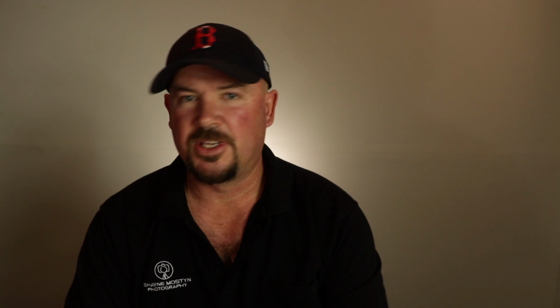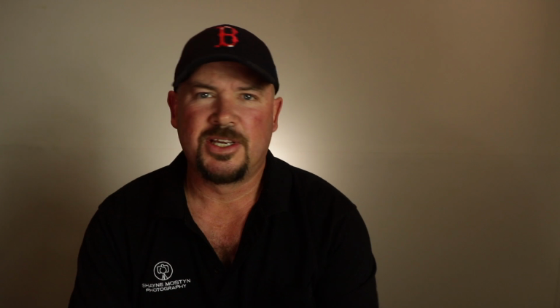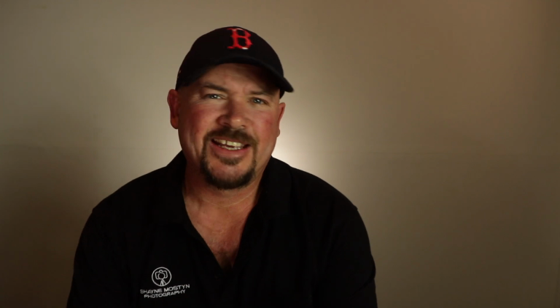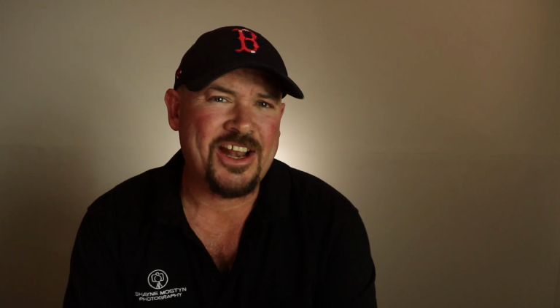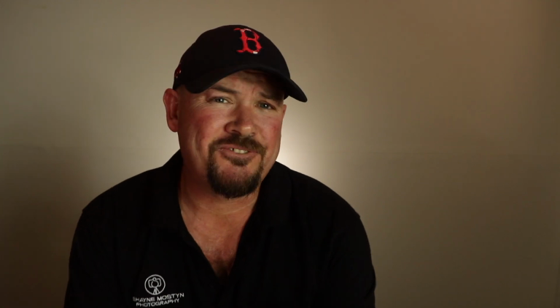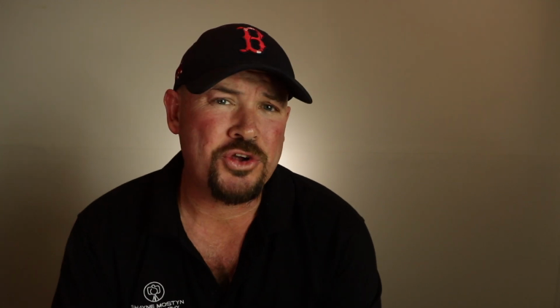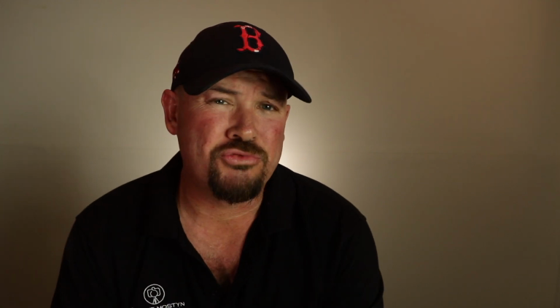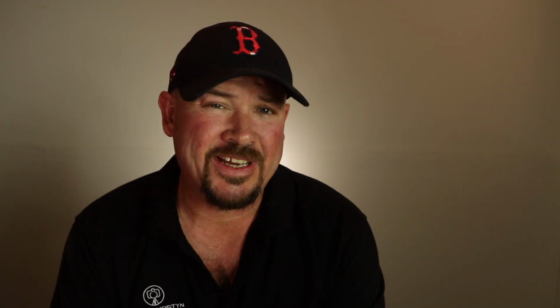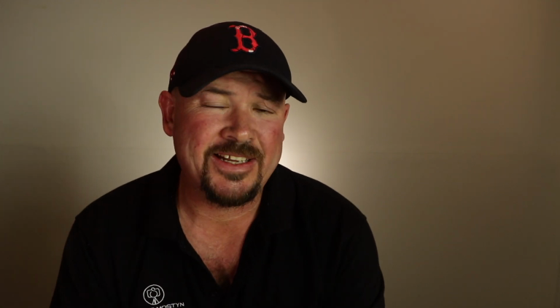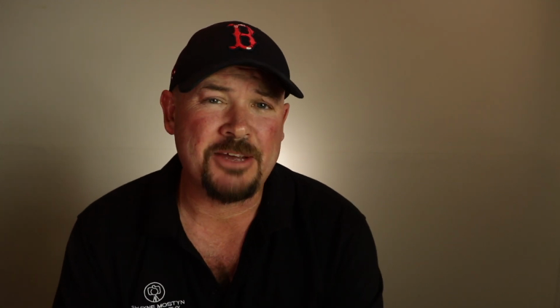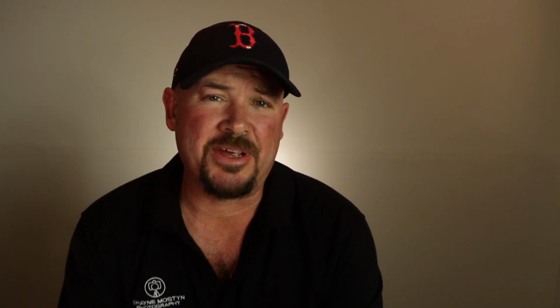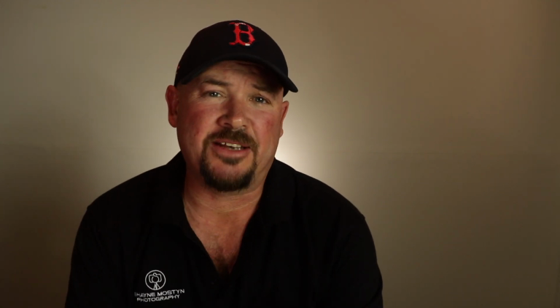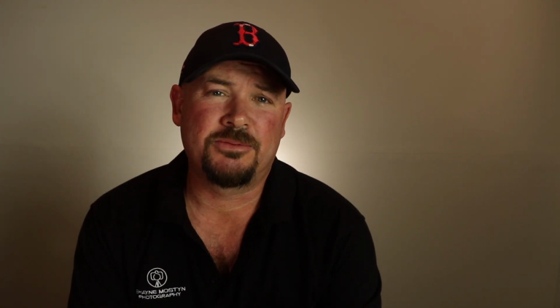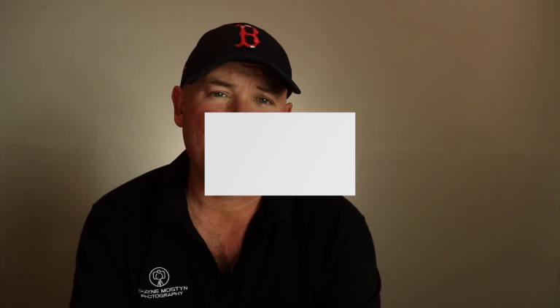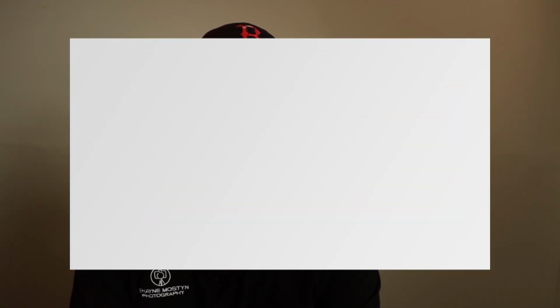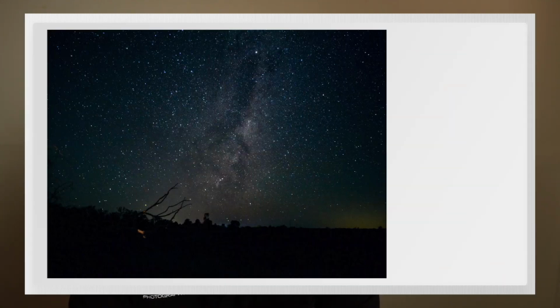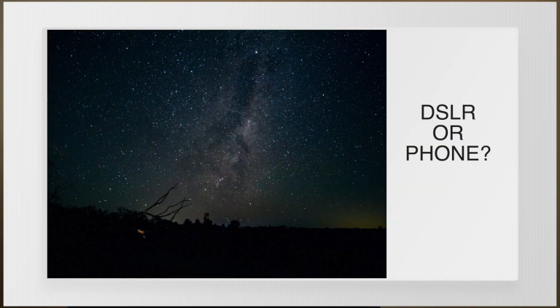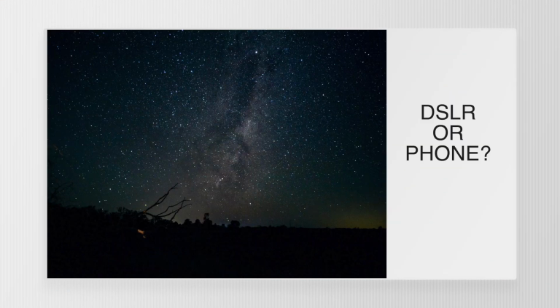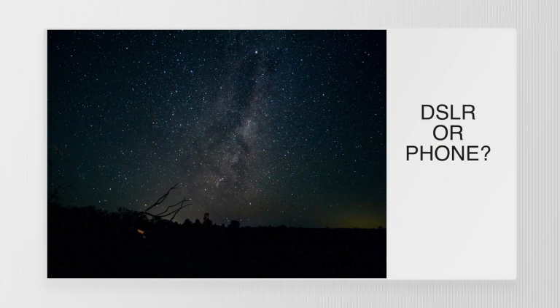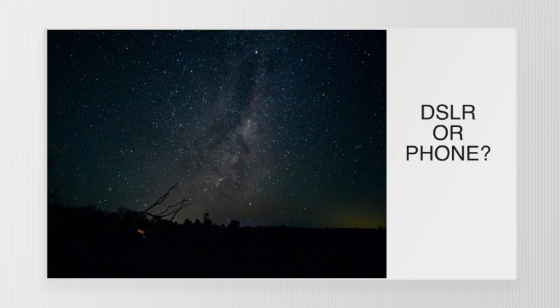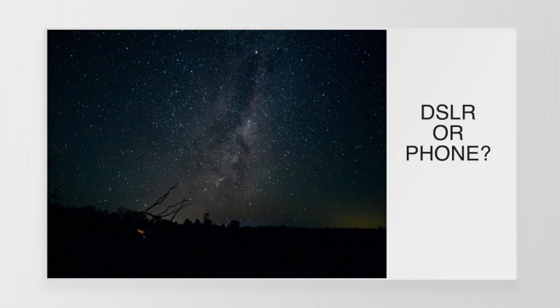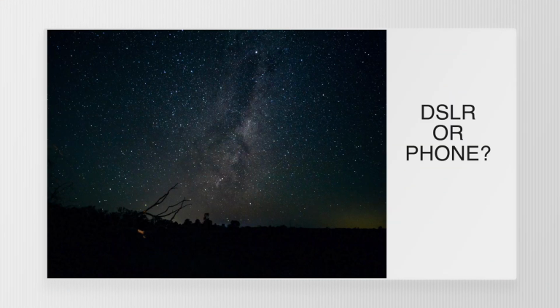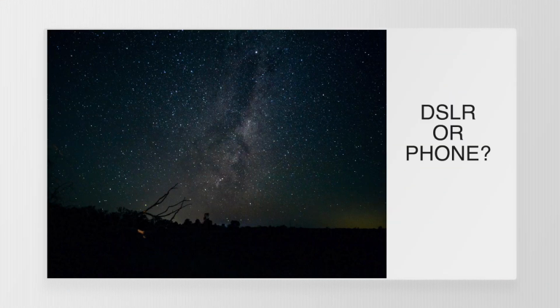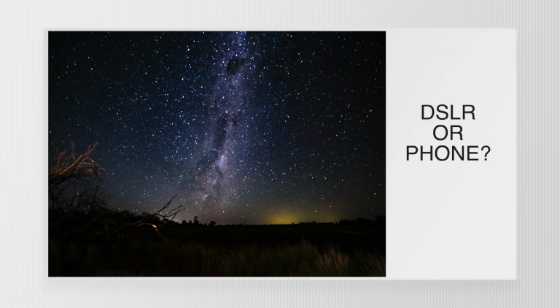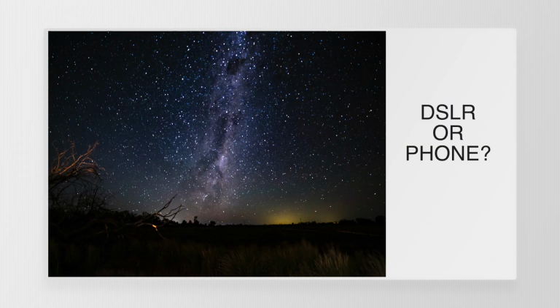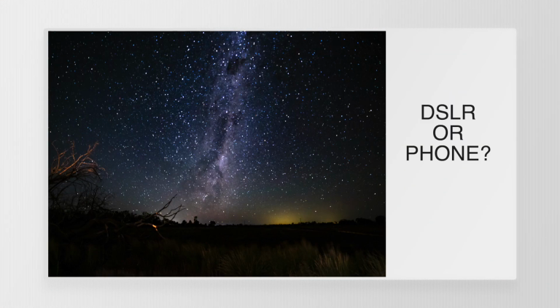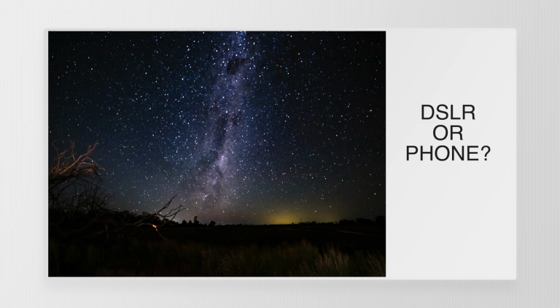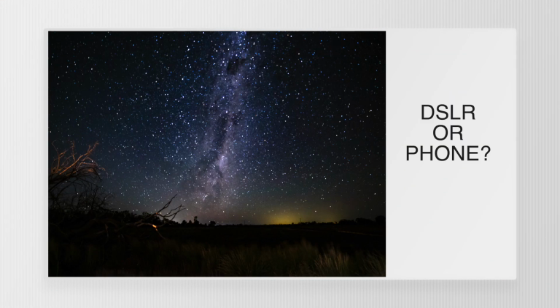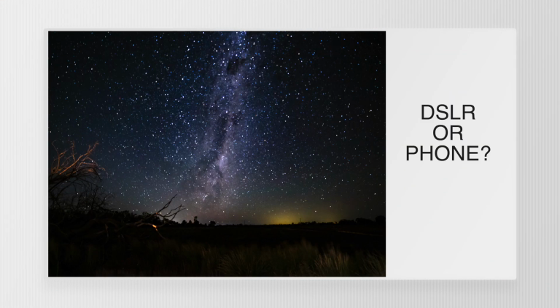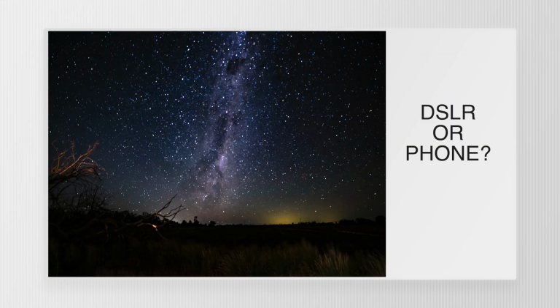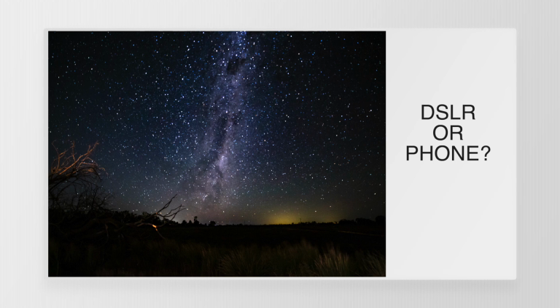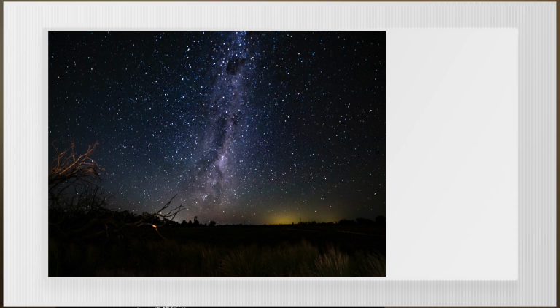Can a phone really compete with a DSLR for astrophotography? Let's find out.